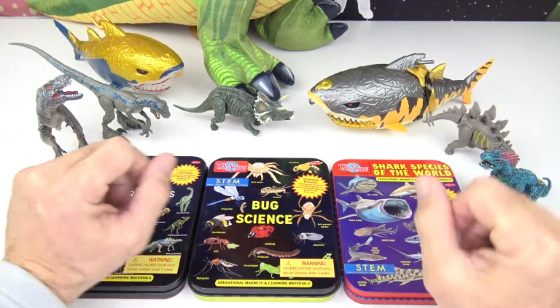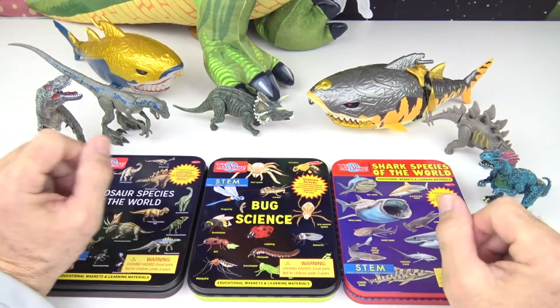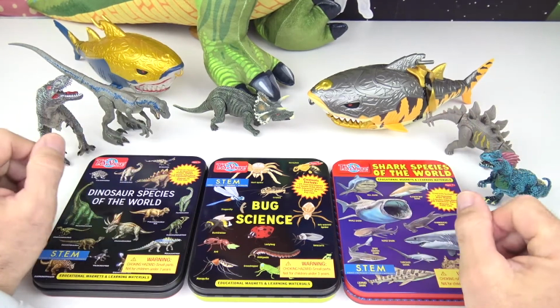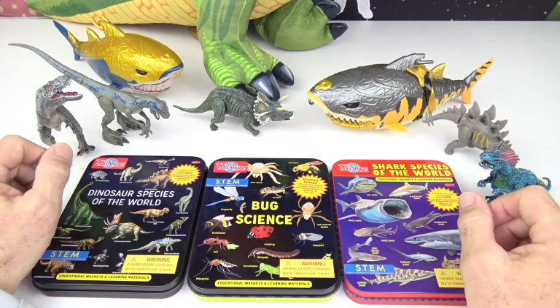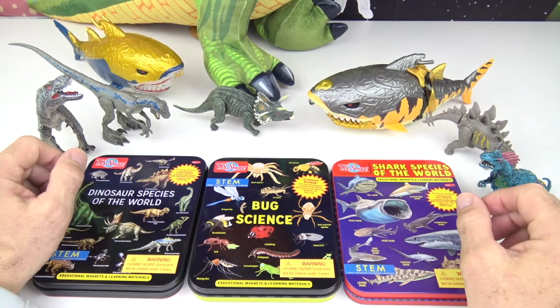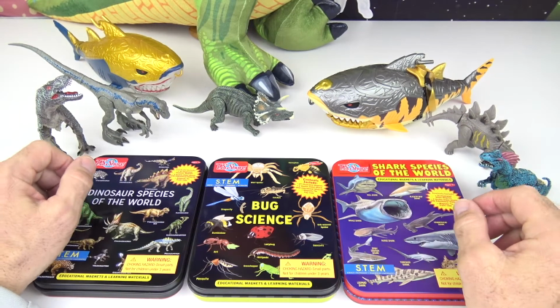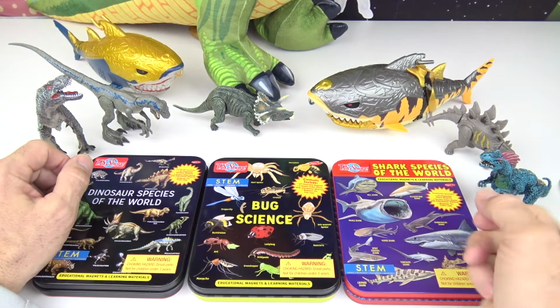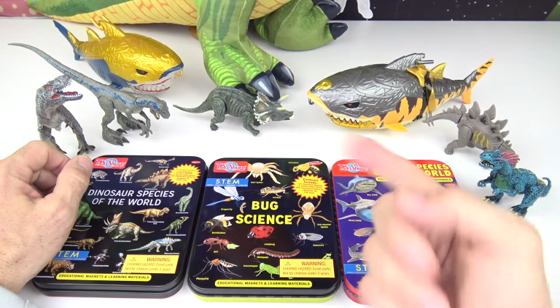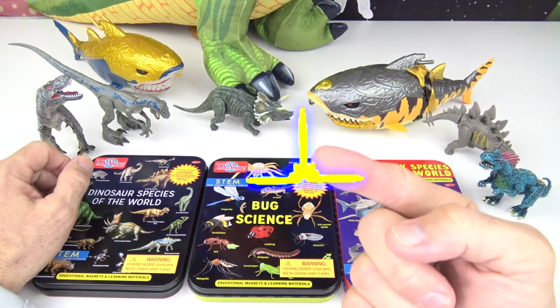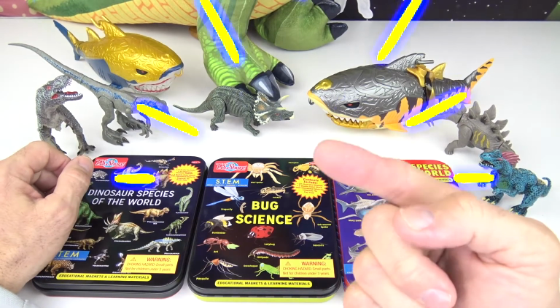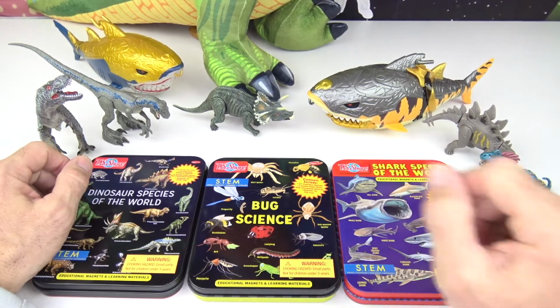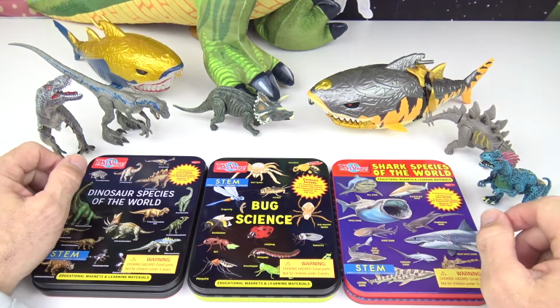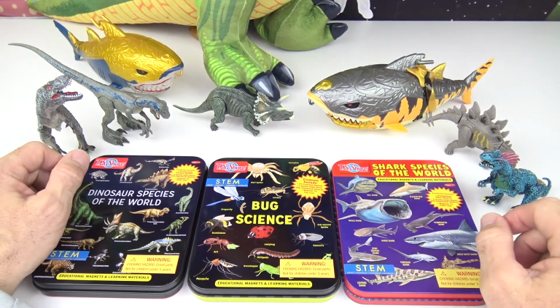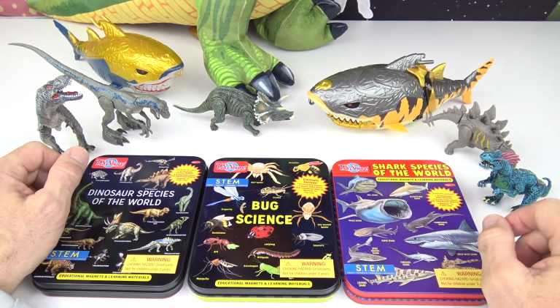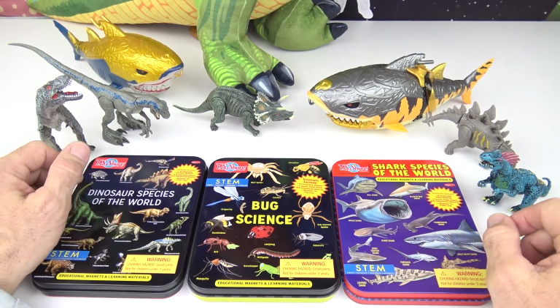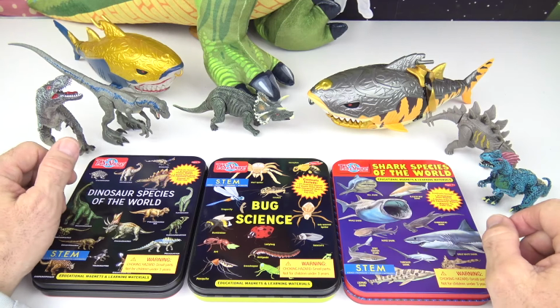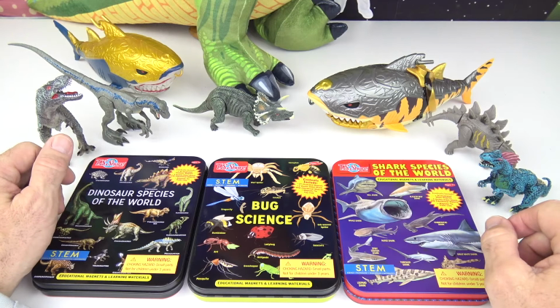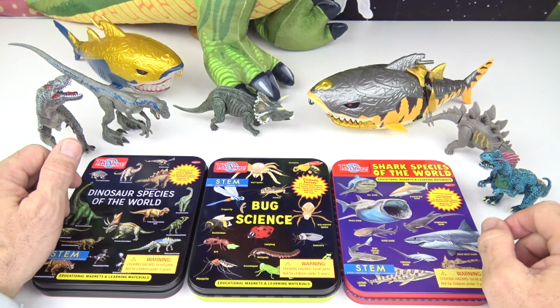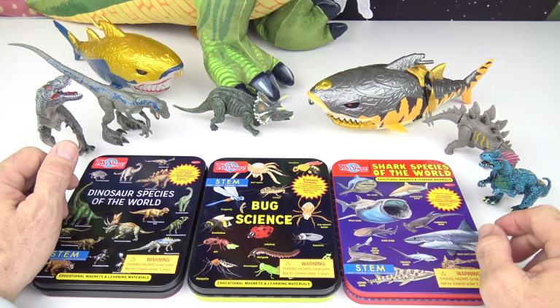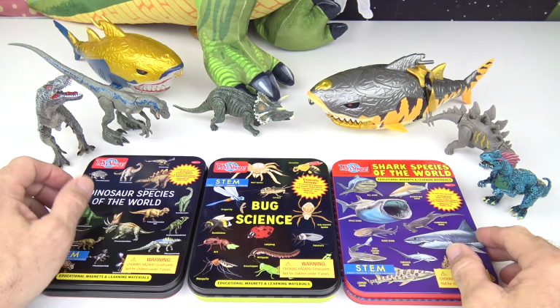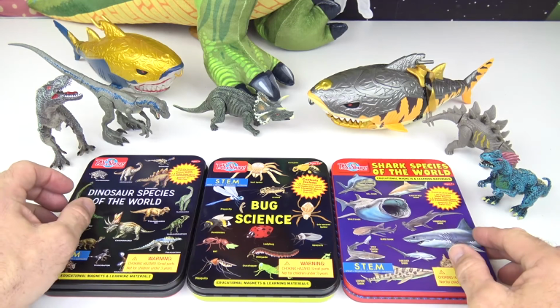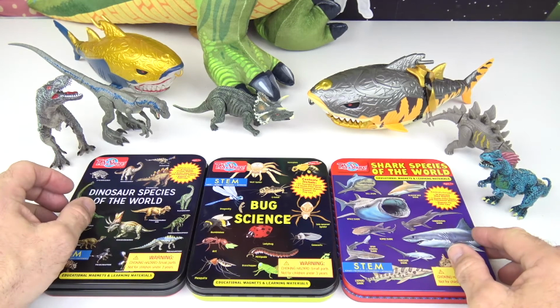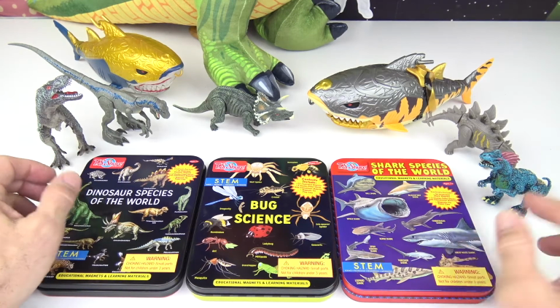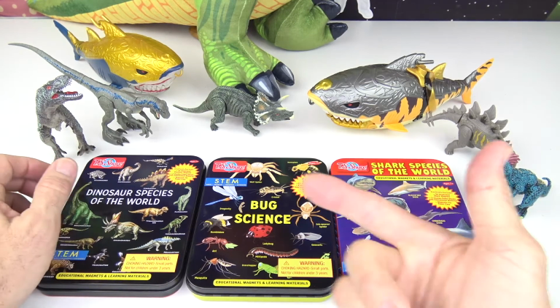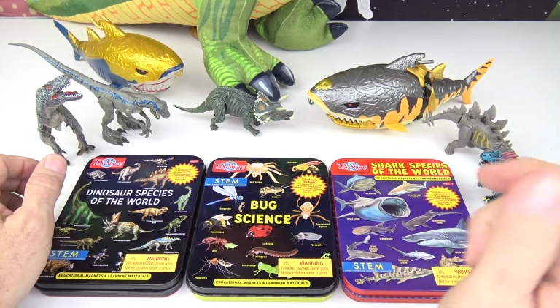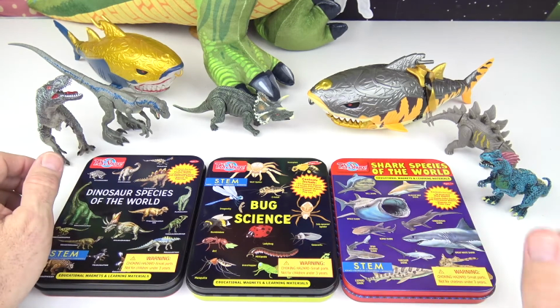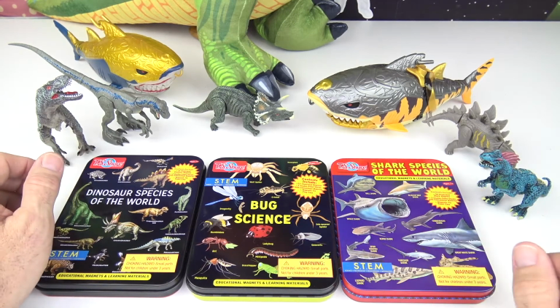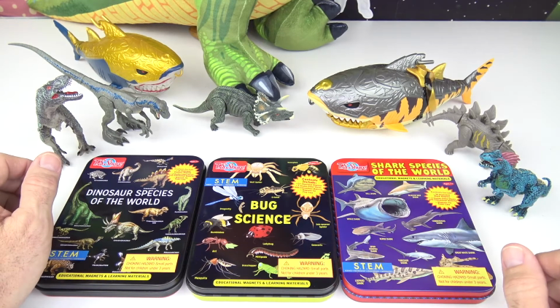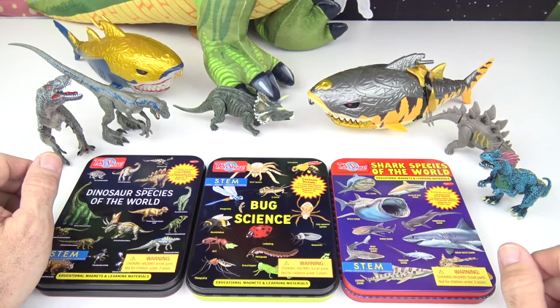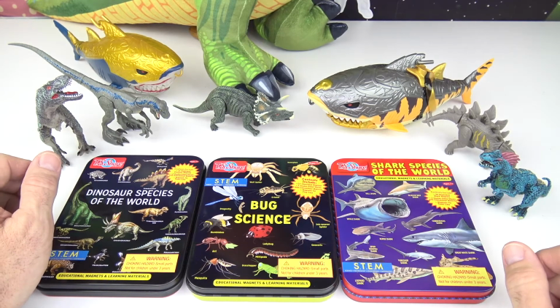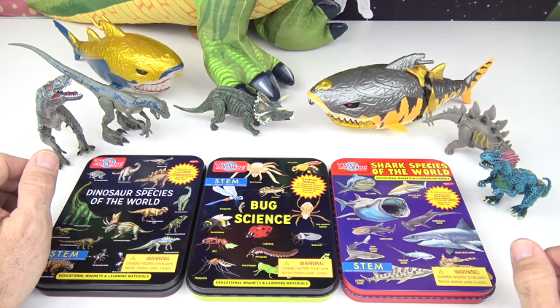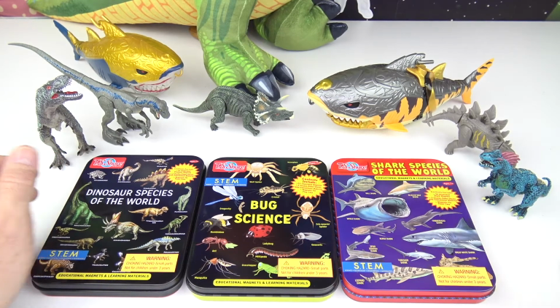Greetings Rocketeers! This is your Toy Commander and are you guys ready for today's mission?